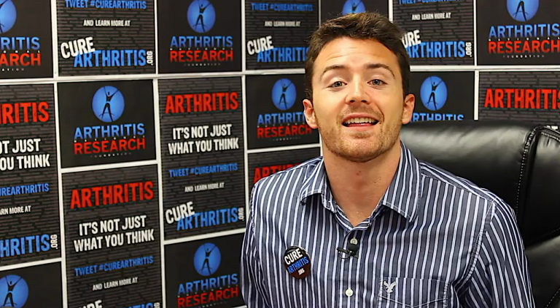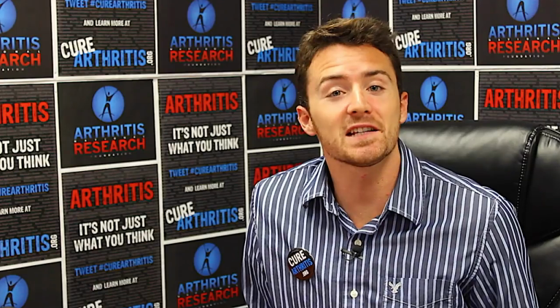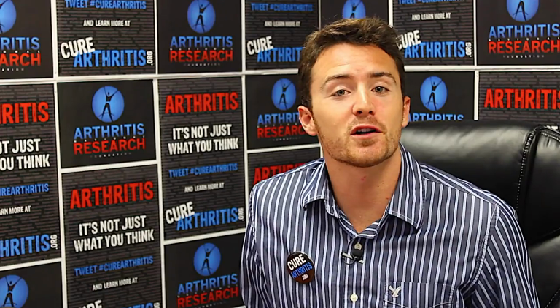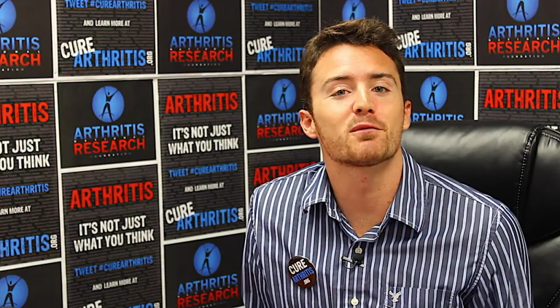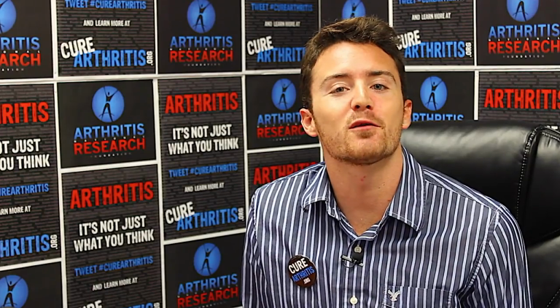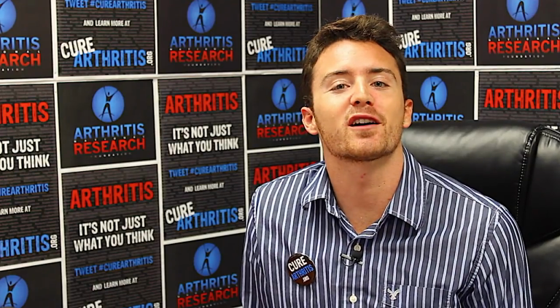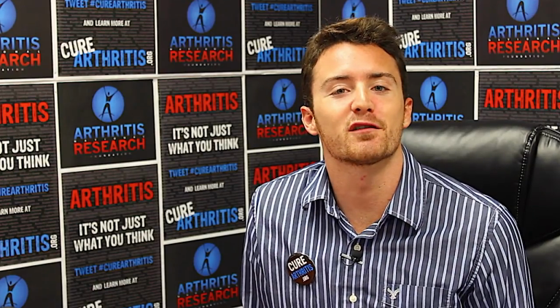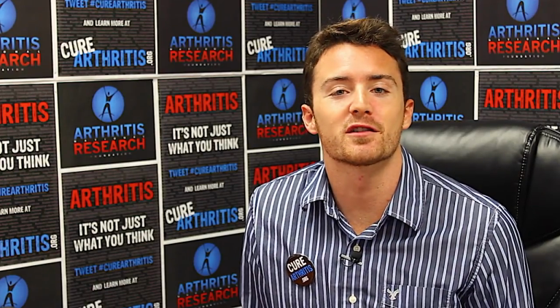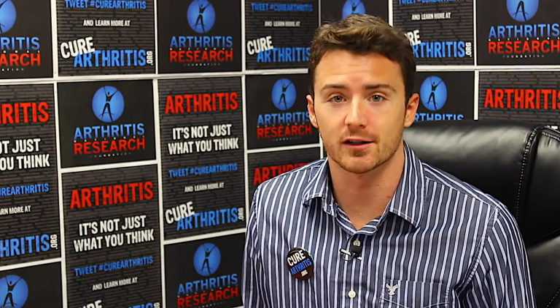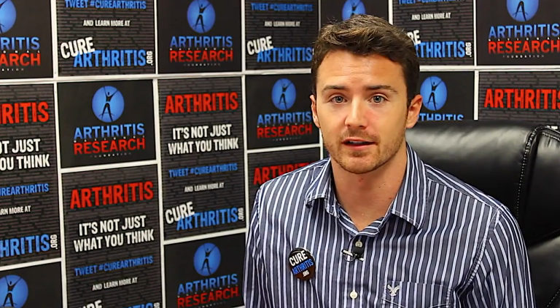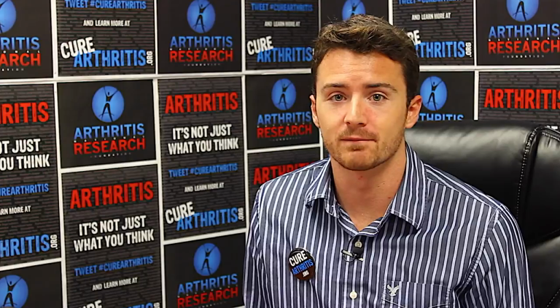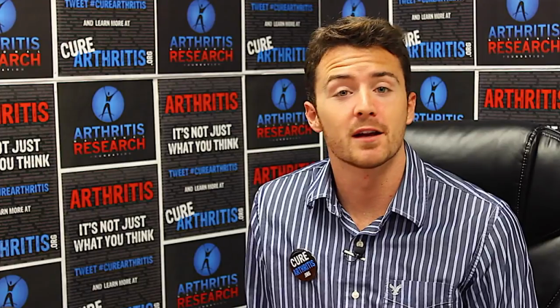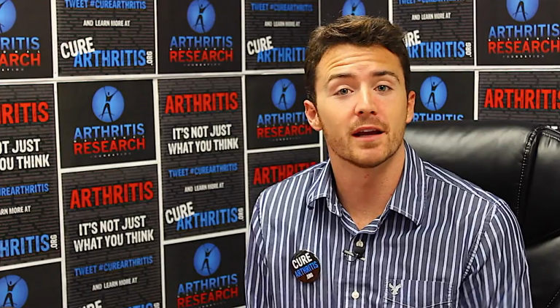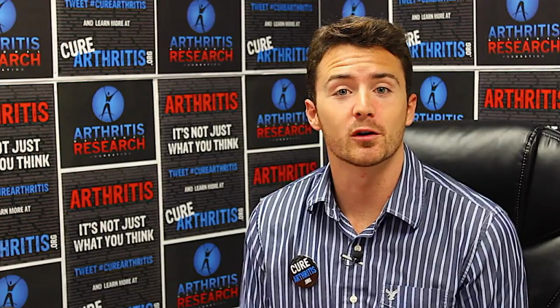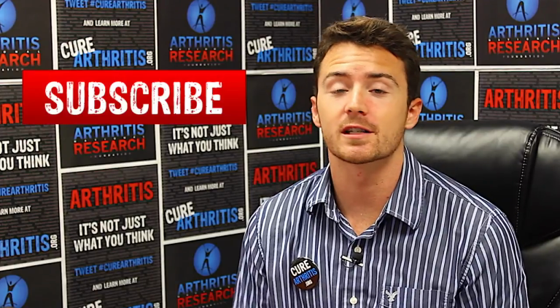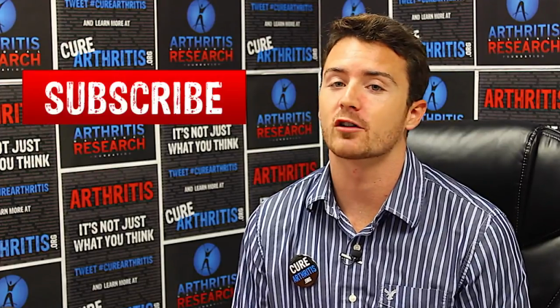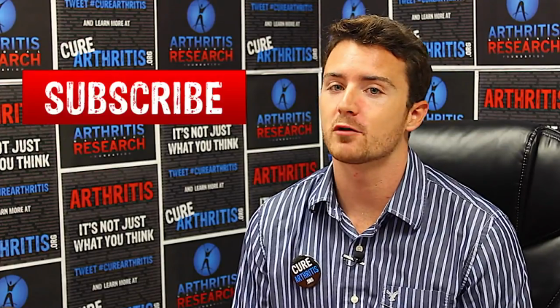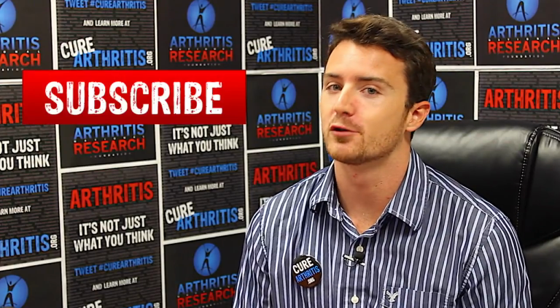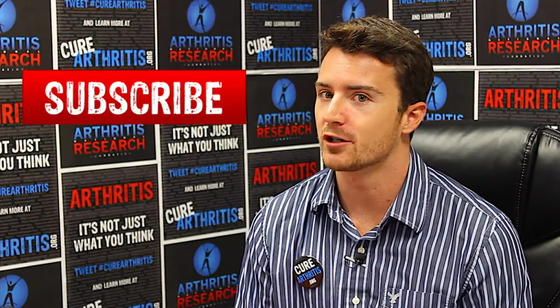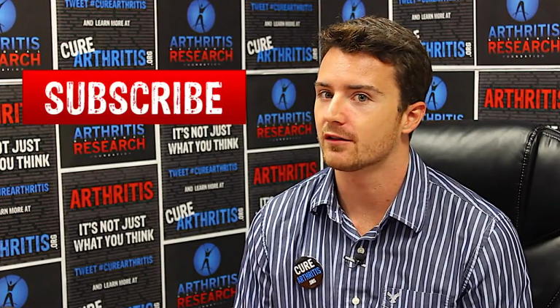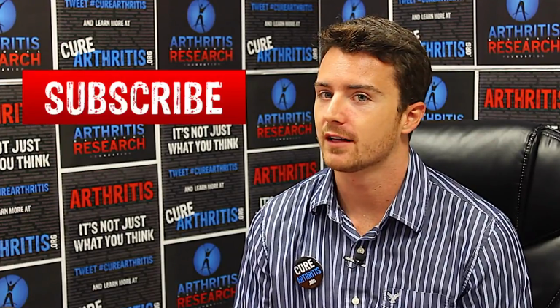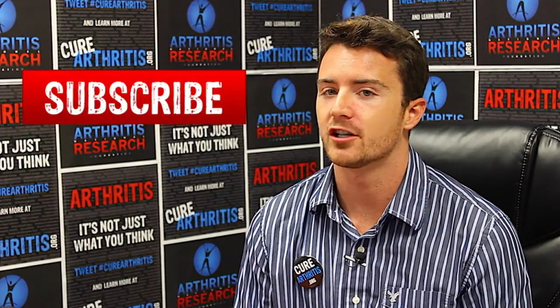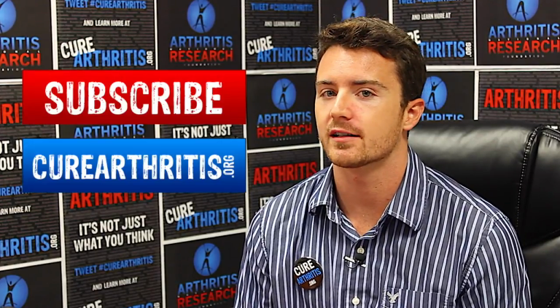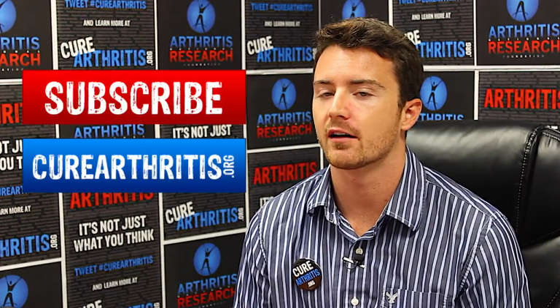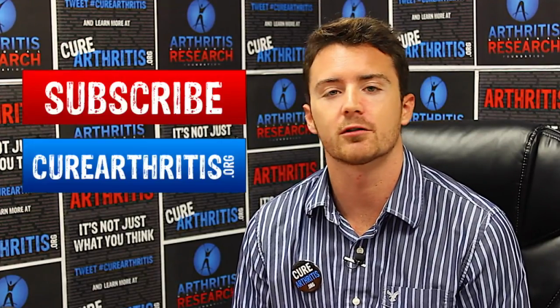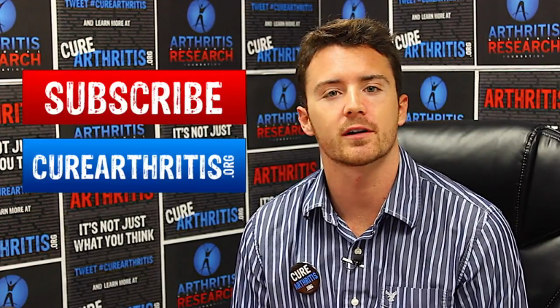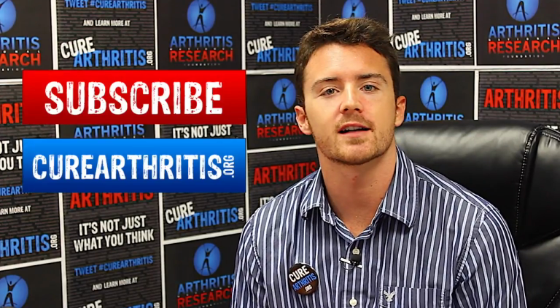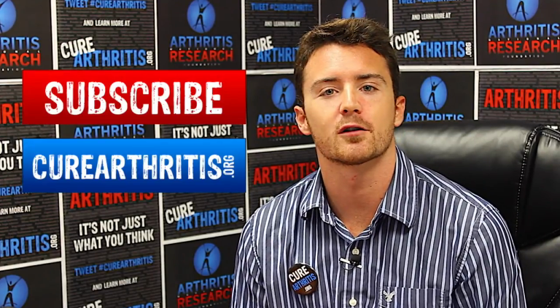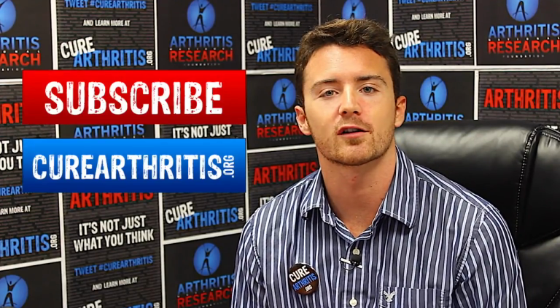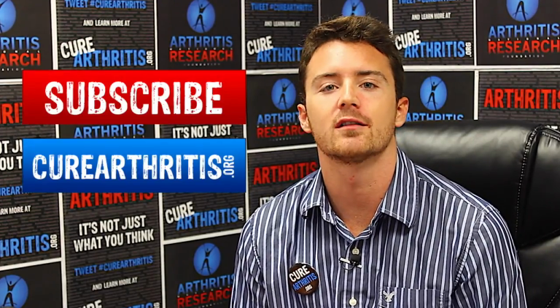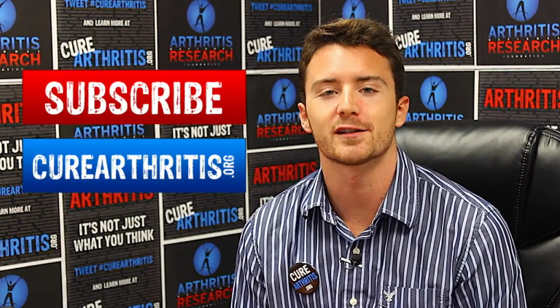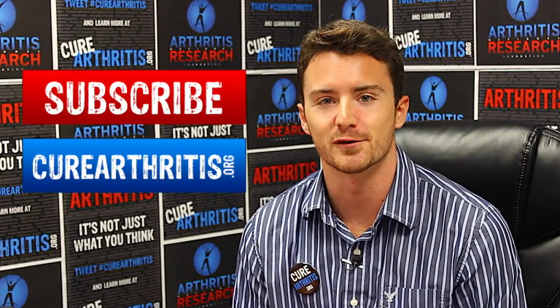Thanks for watching part one of our interview with Dr. Lee. Make sure to subscribe to our YouTube channel and check us out at curearthritis.org for all the latest news.